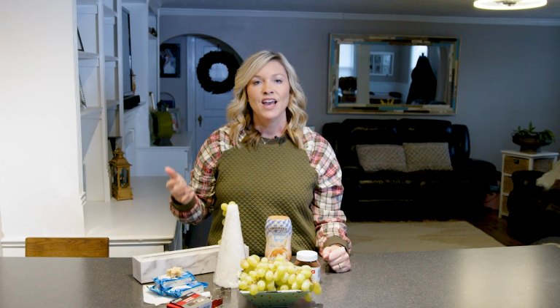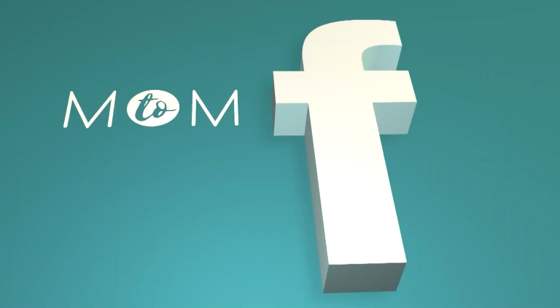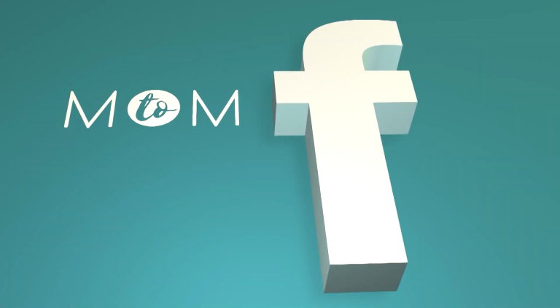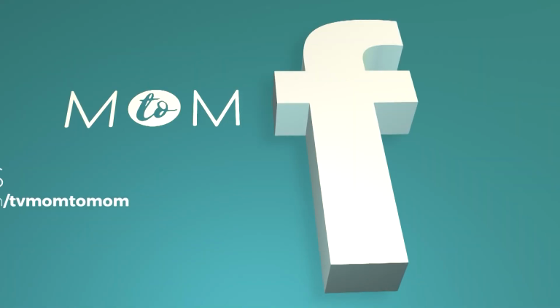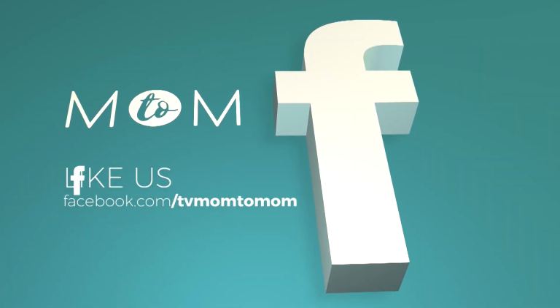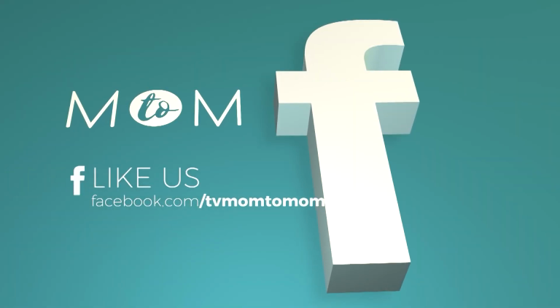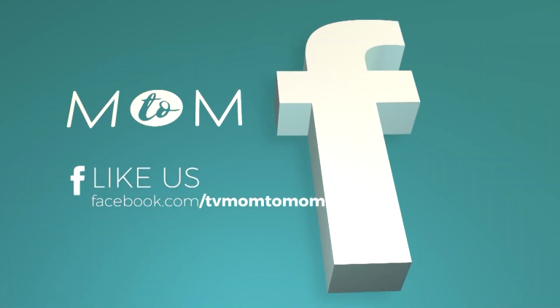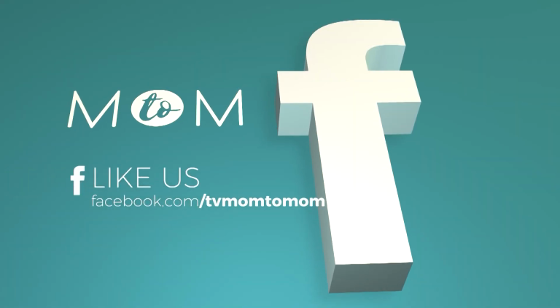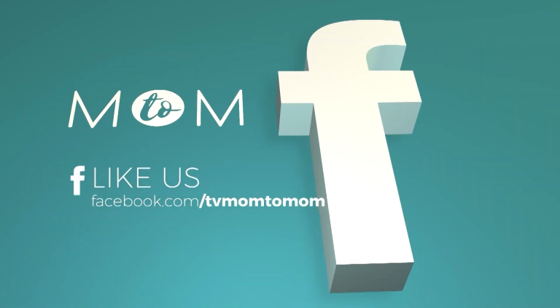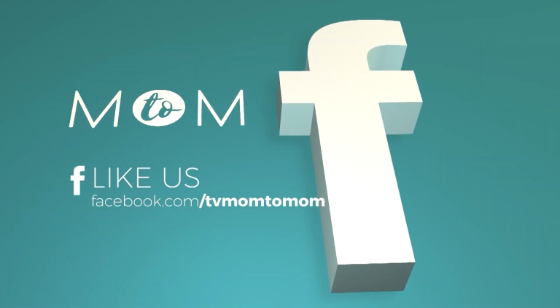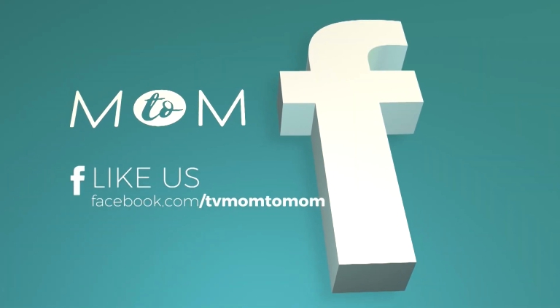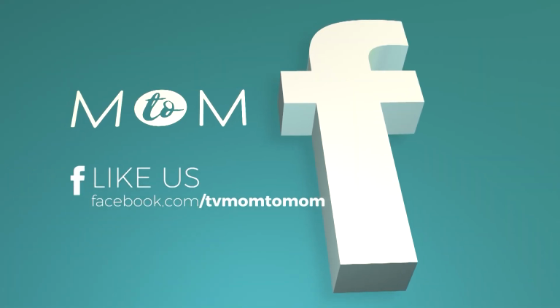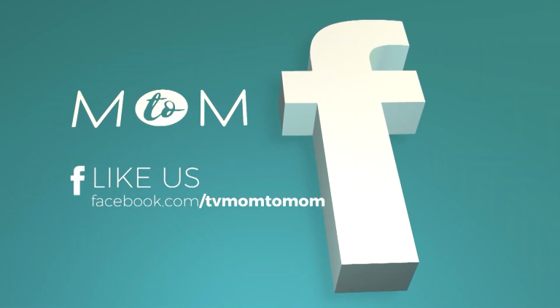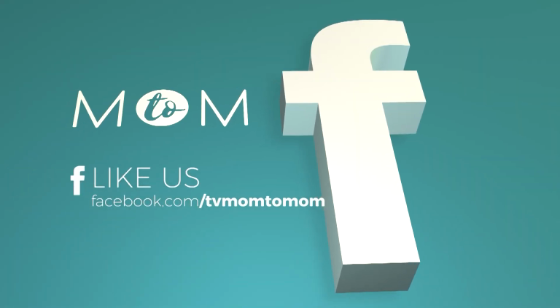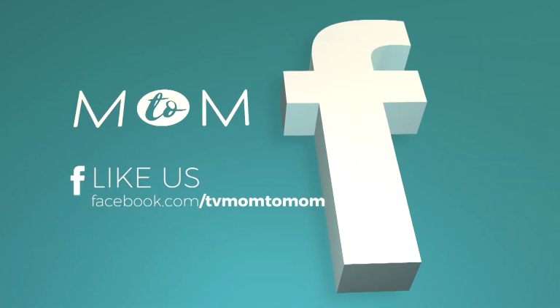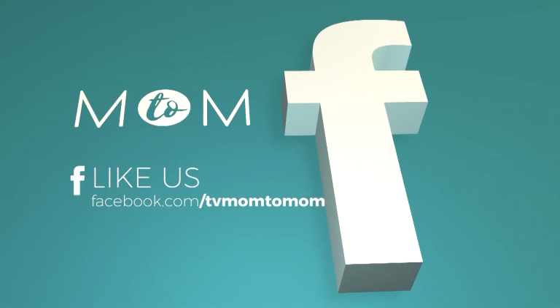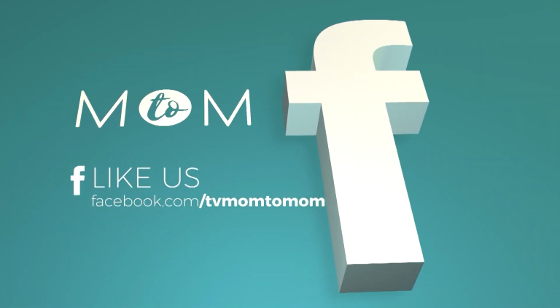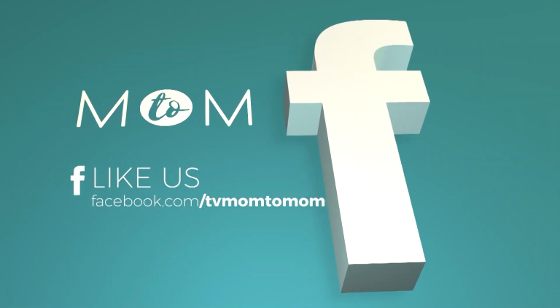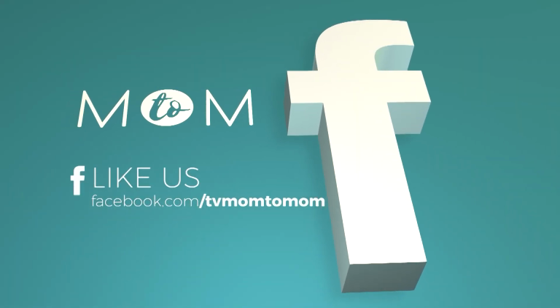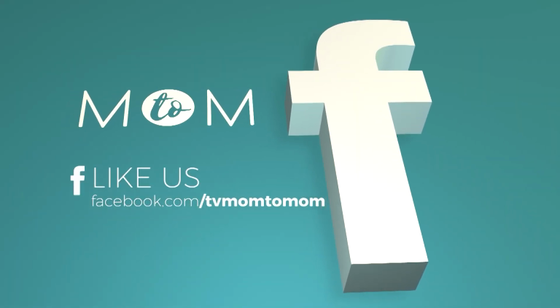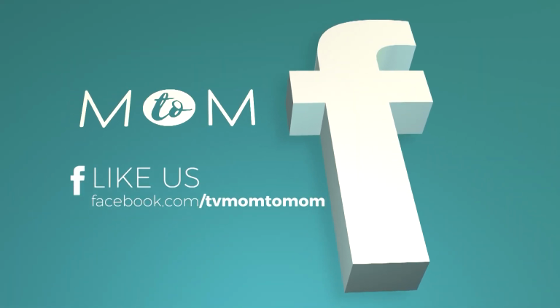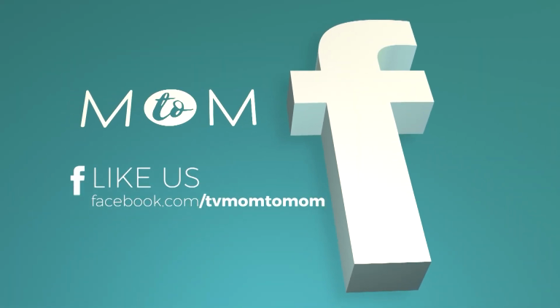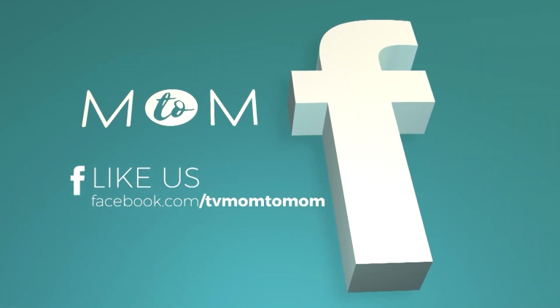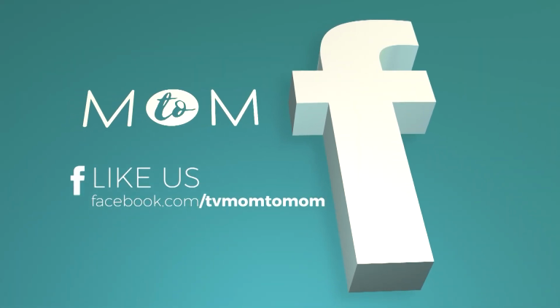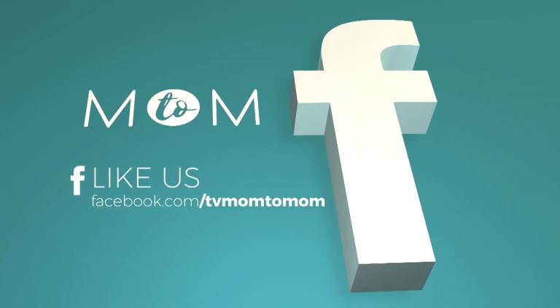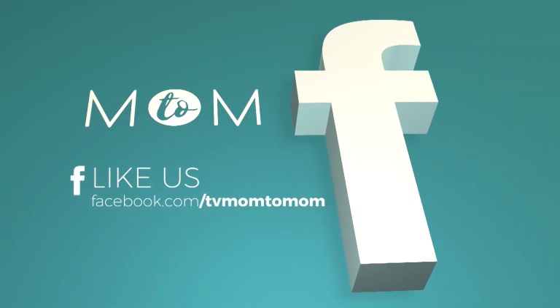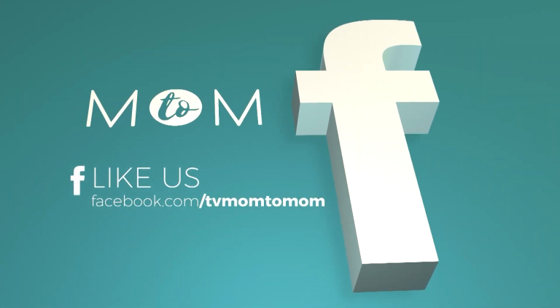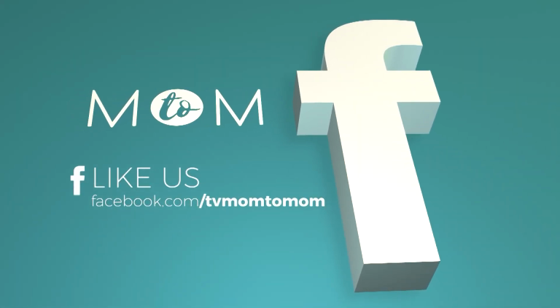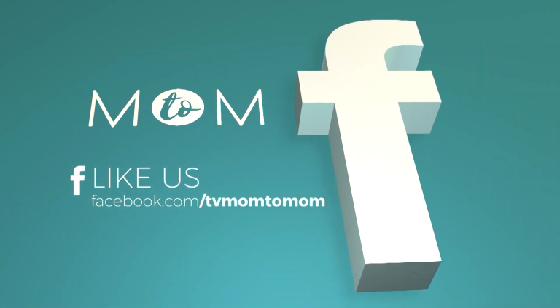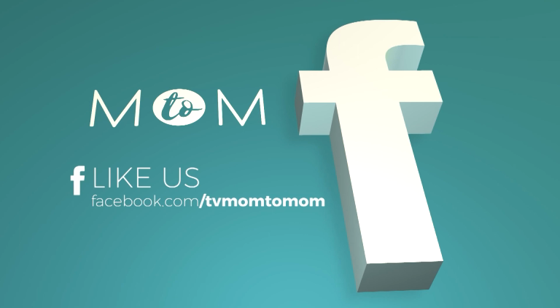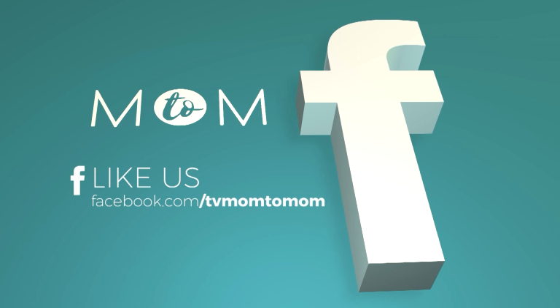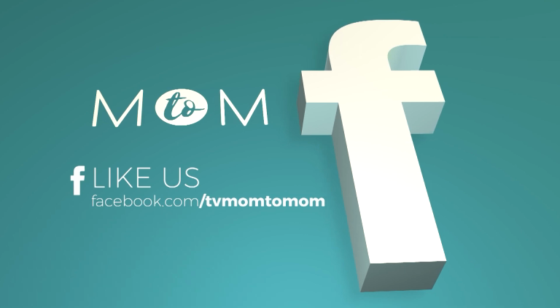If you have any wonderful ideas, we'd love to hear about it. You can message us on our Facebook page and we'll see you on the next Mom2Mom.